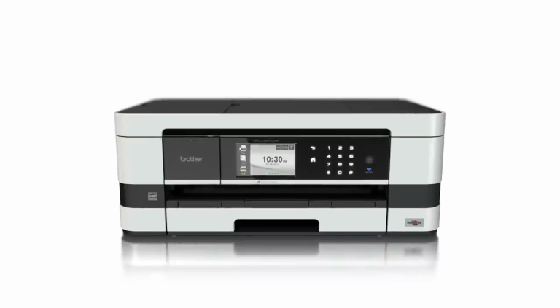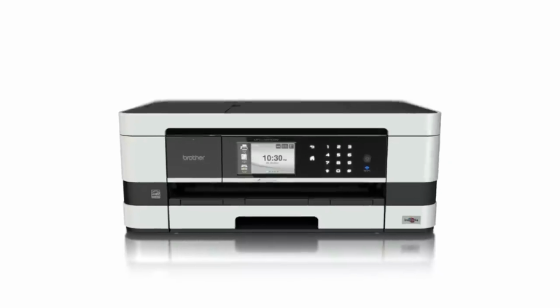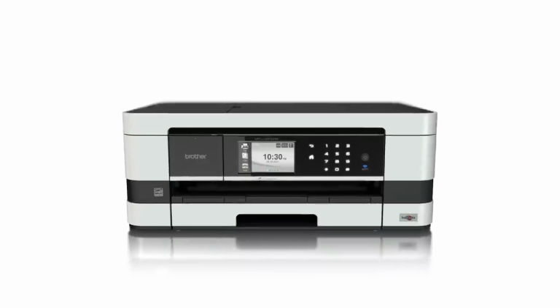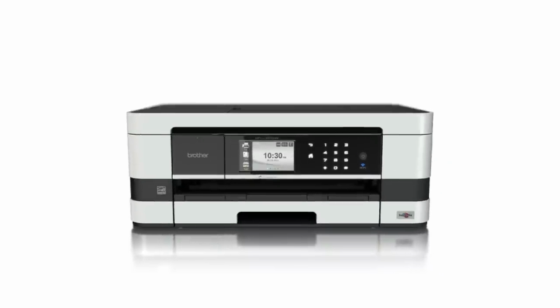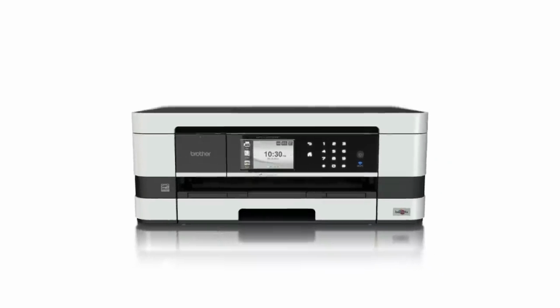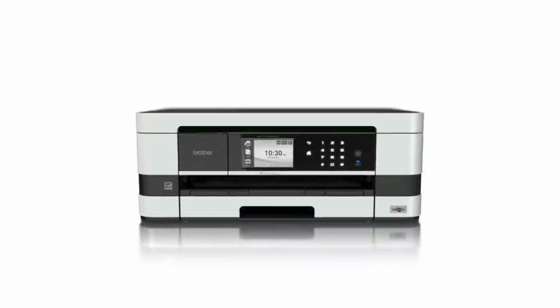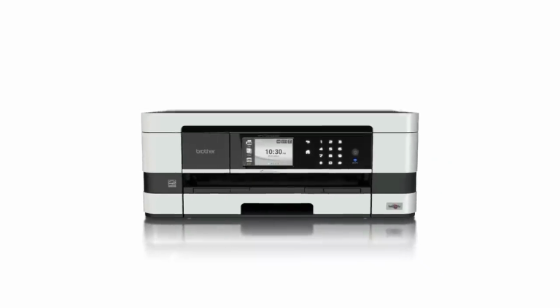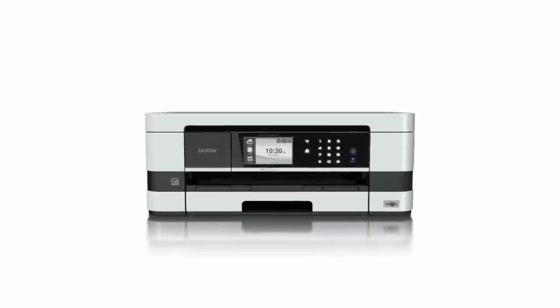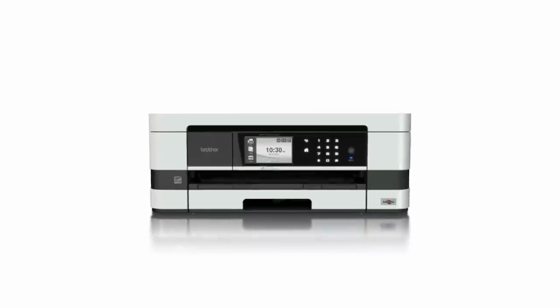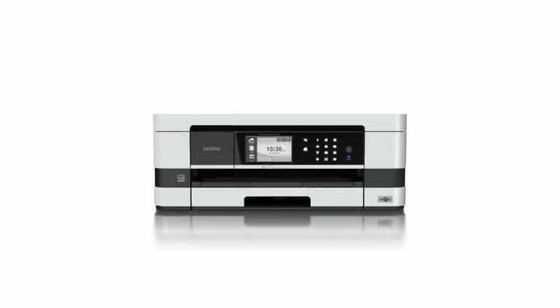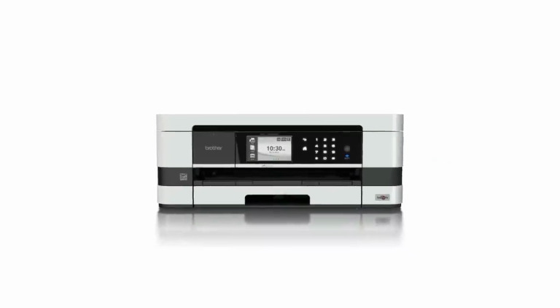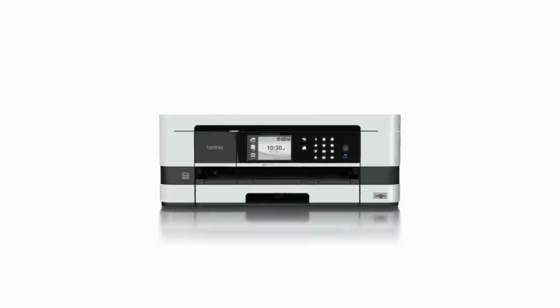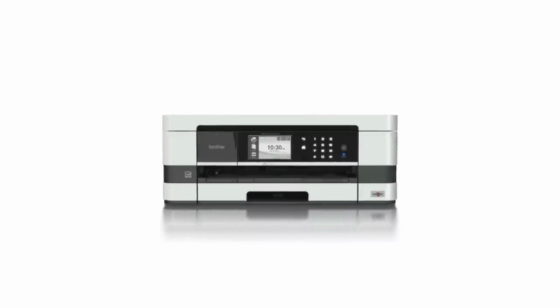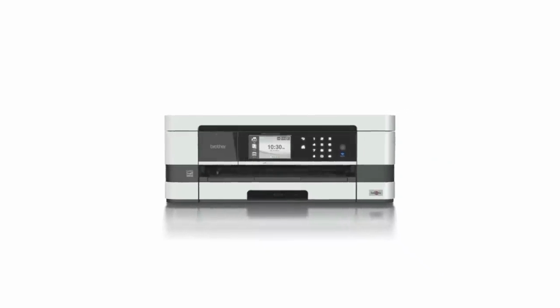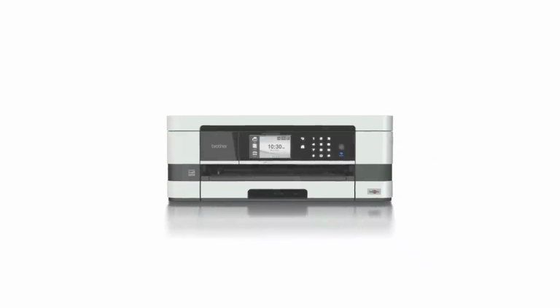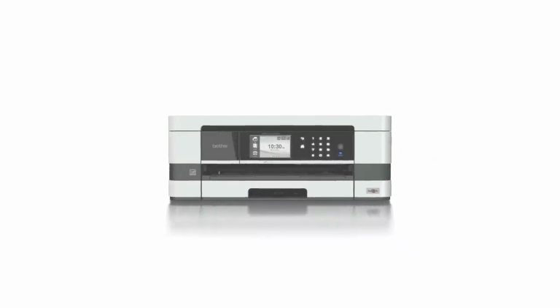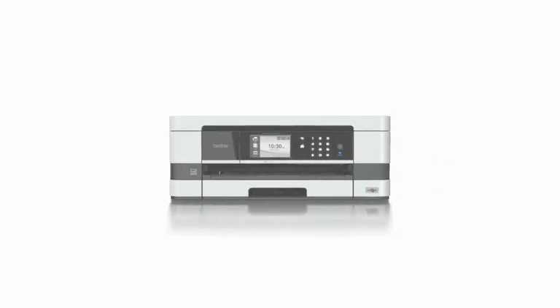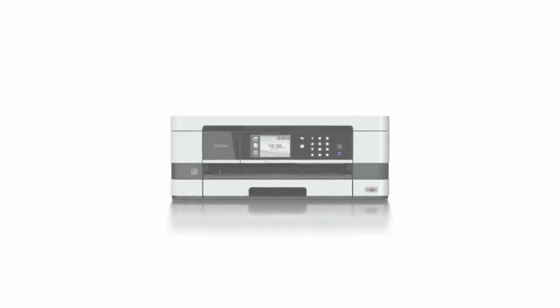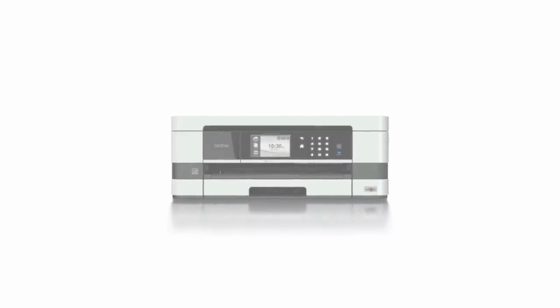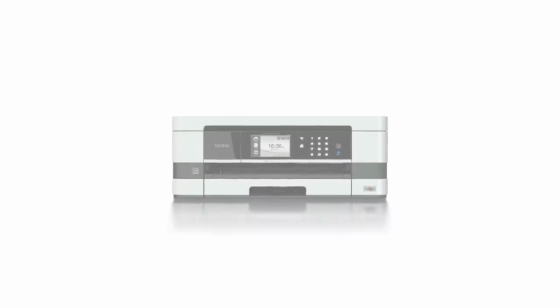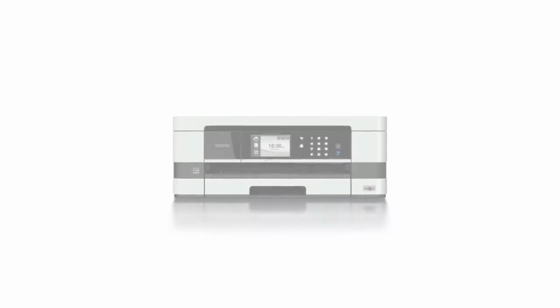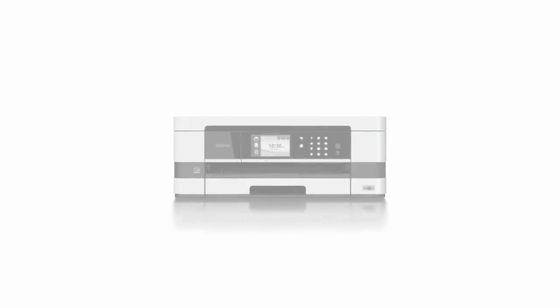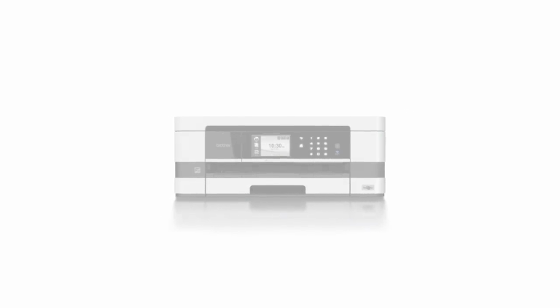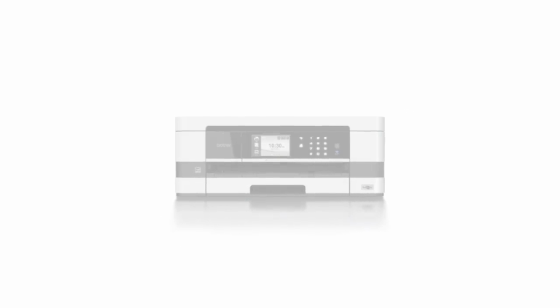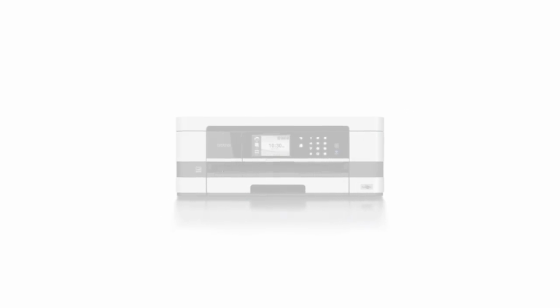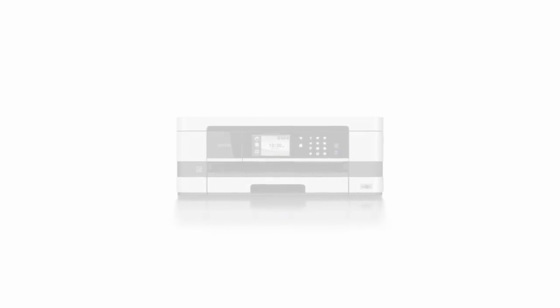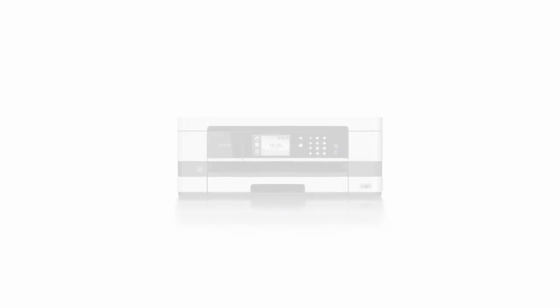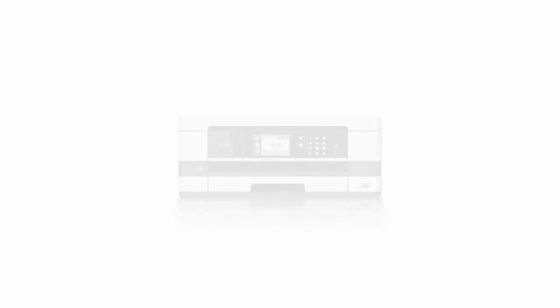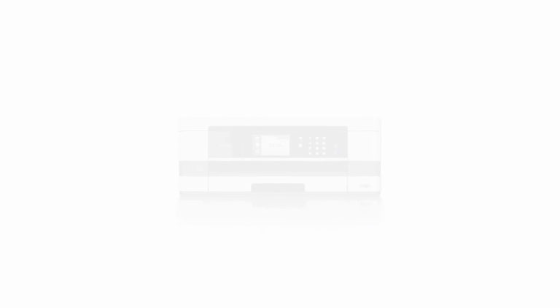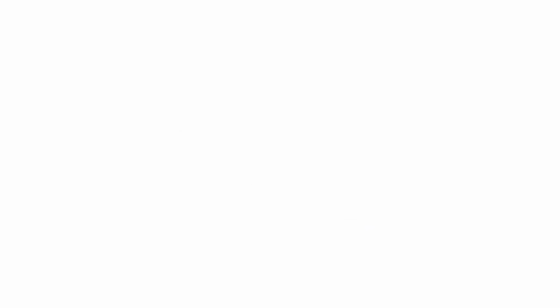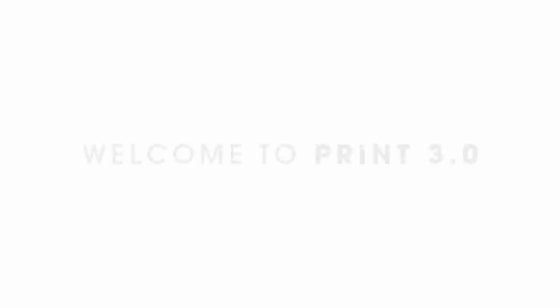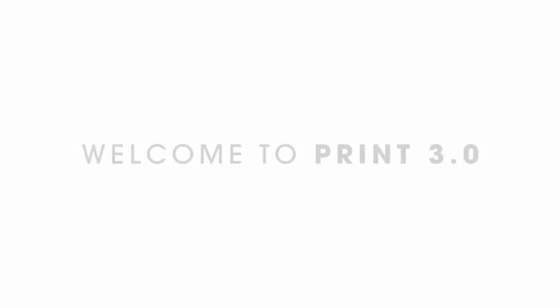And who knows? Maybe one day, all printers will be made this way. That's right.